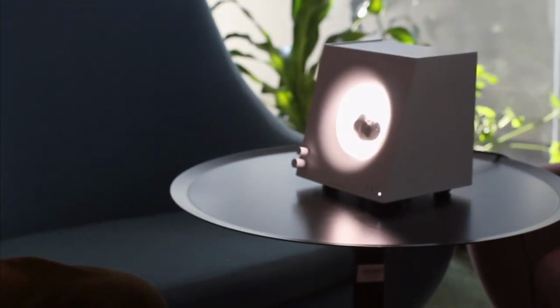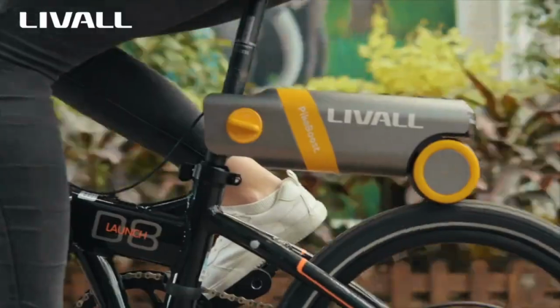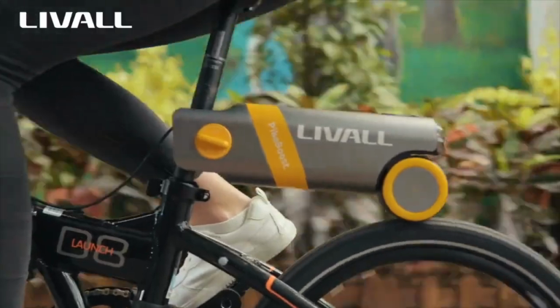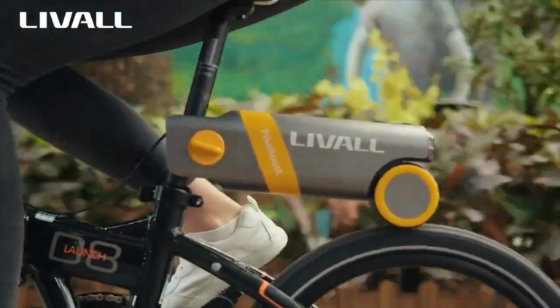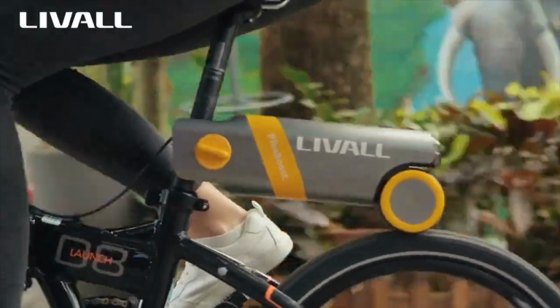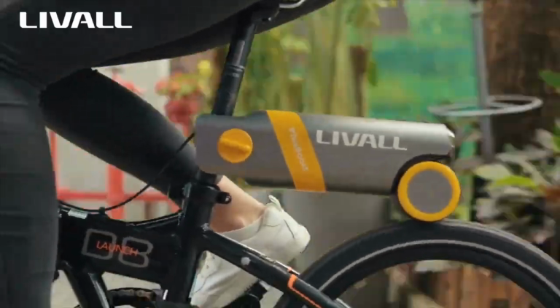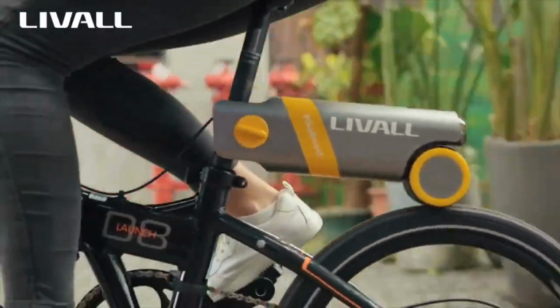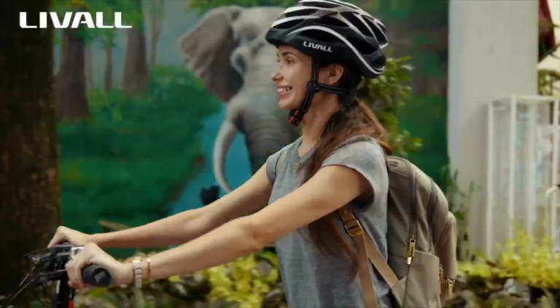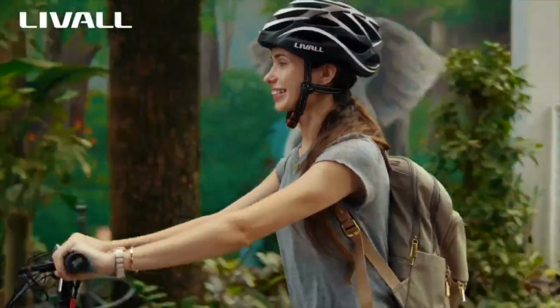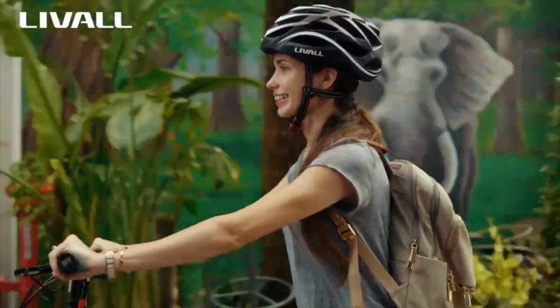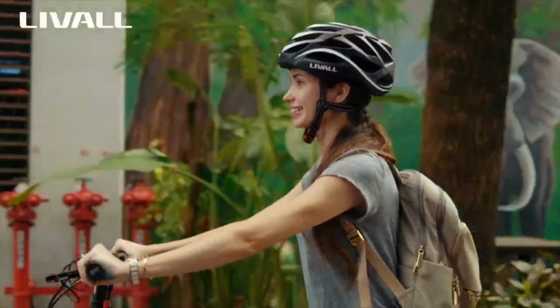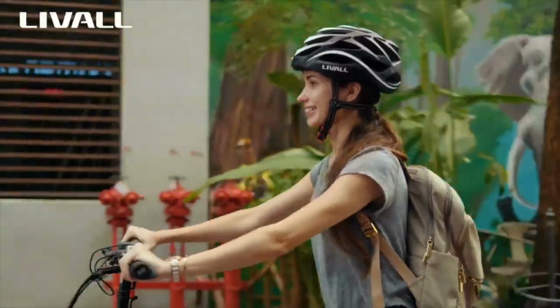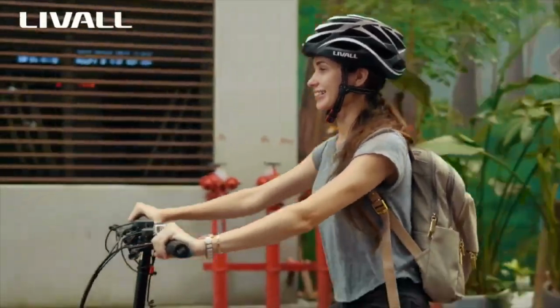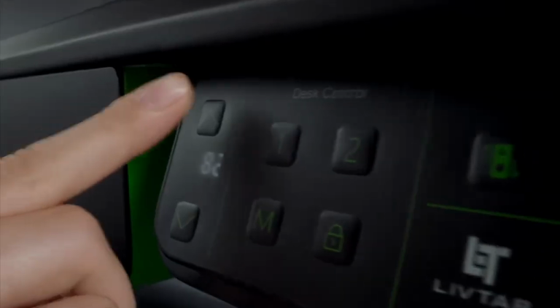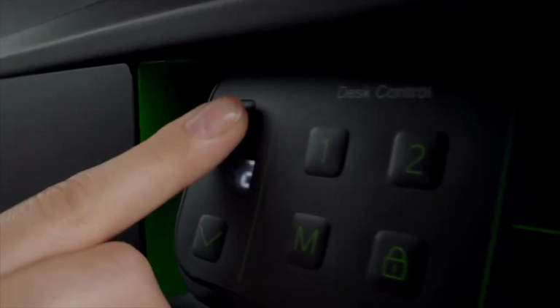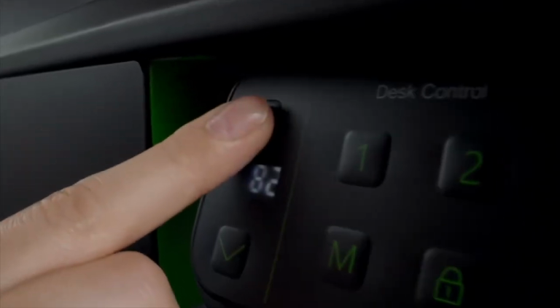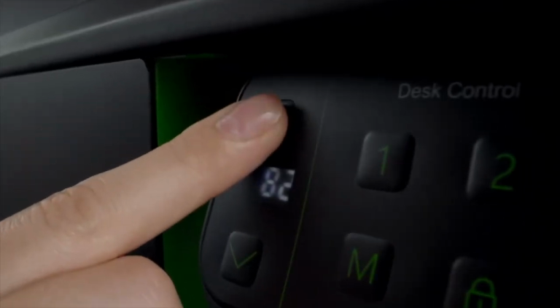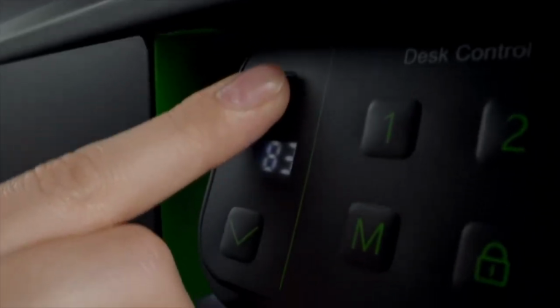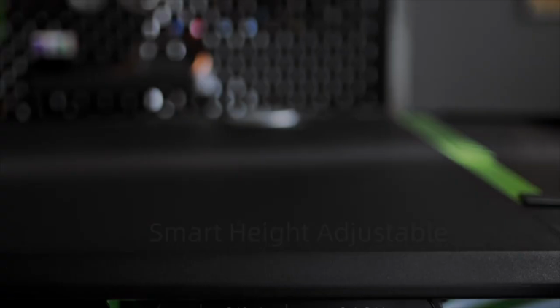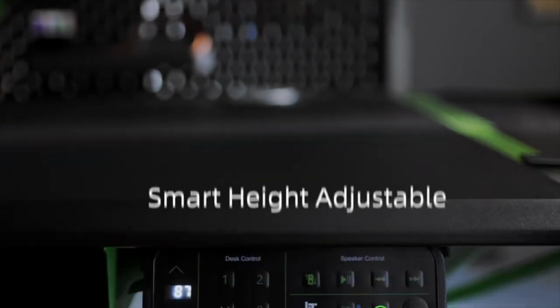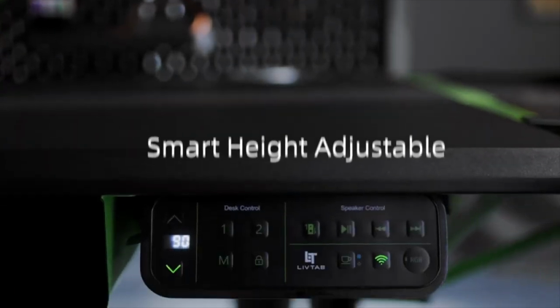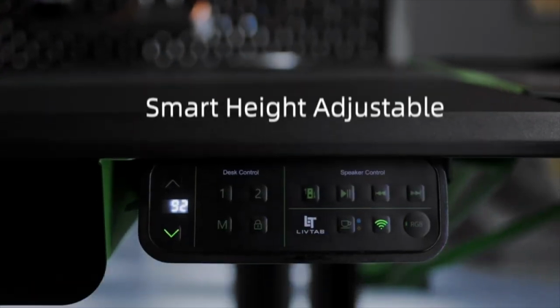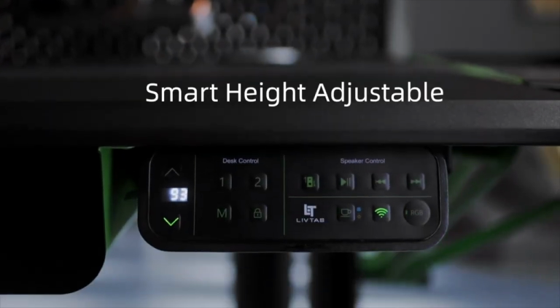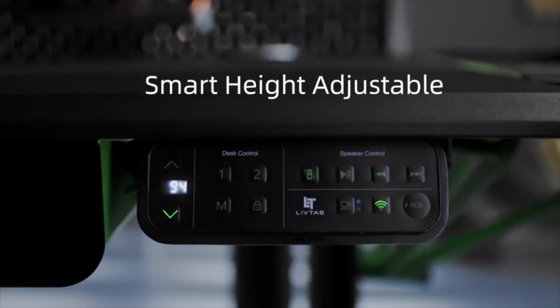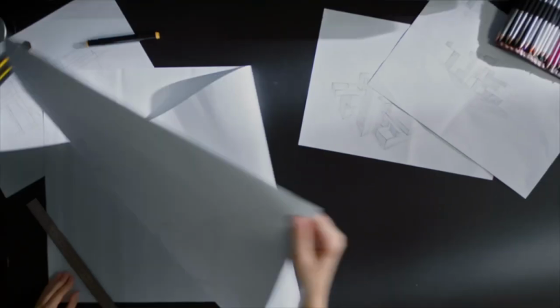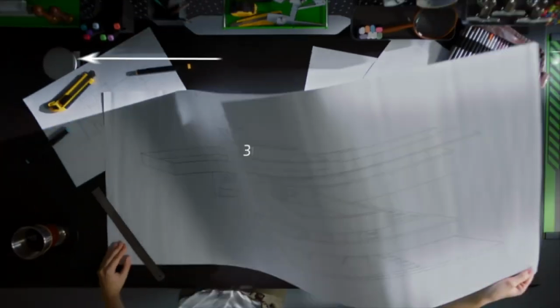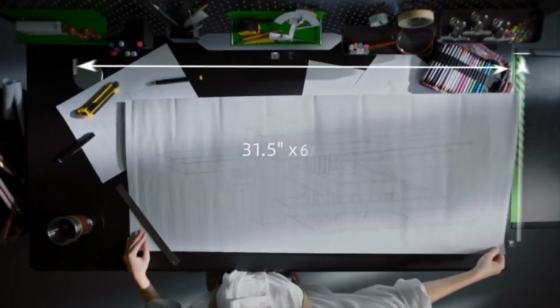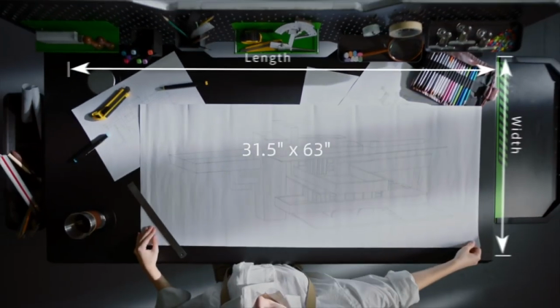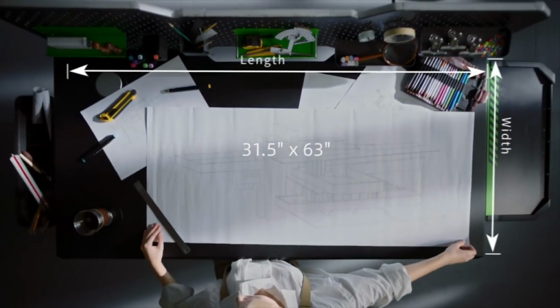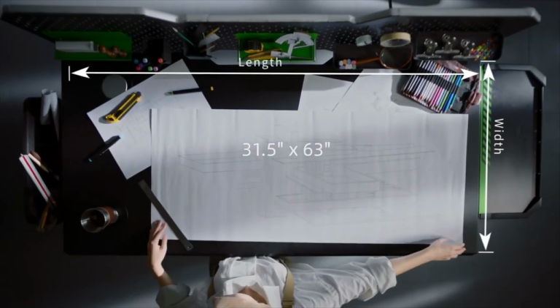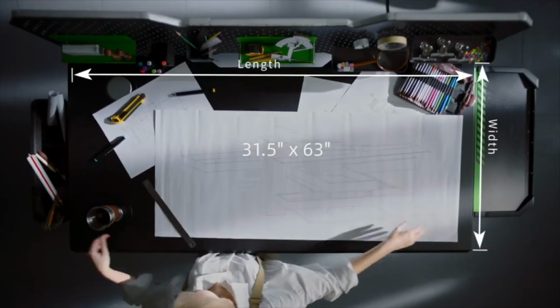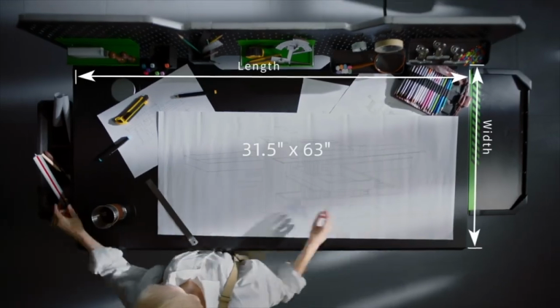Hey everybody, welcome to TechHow. Today, we're going to go over the coolest gadgets you can buy right now.